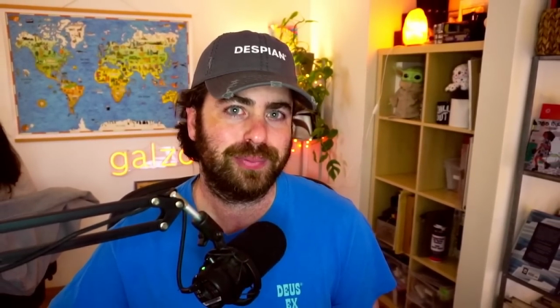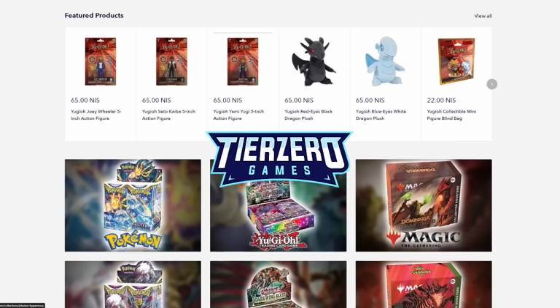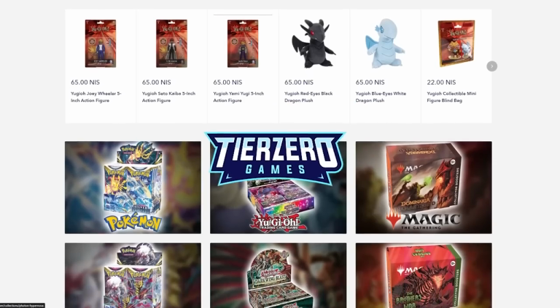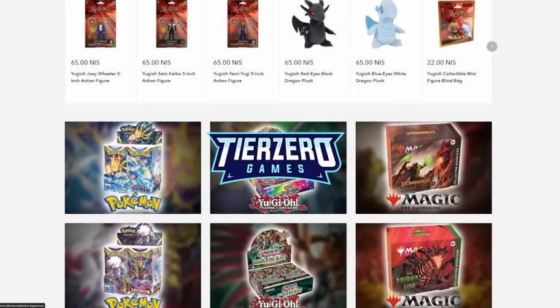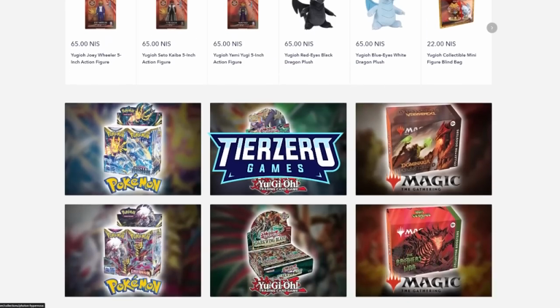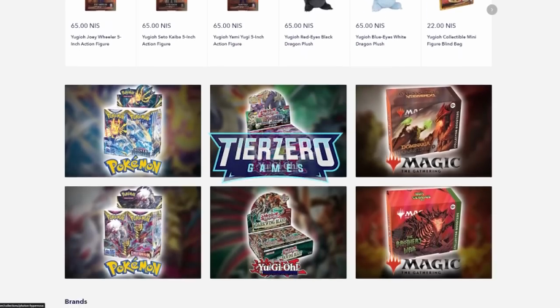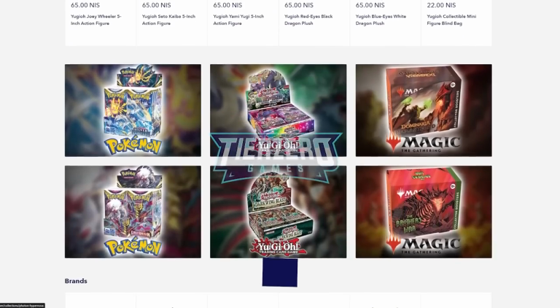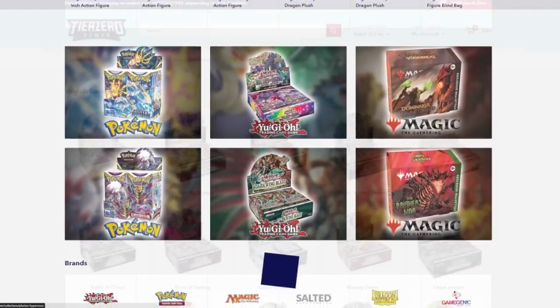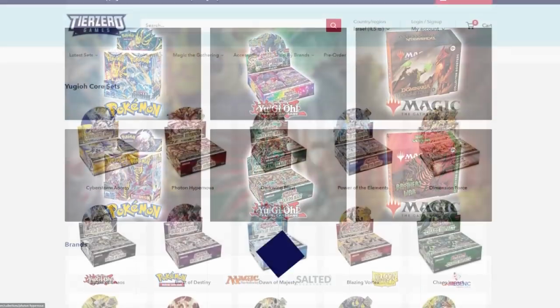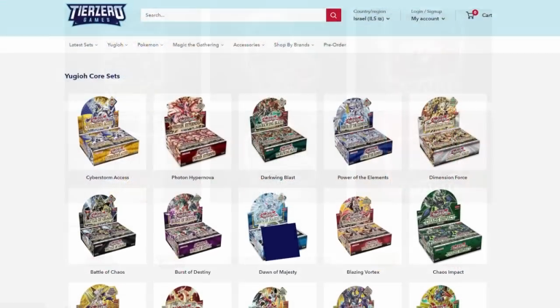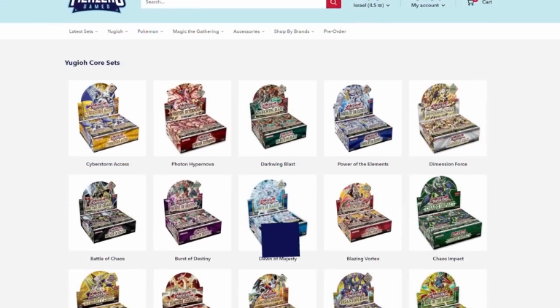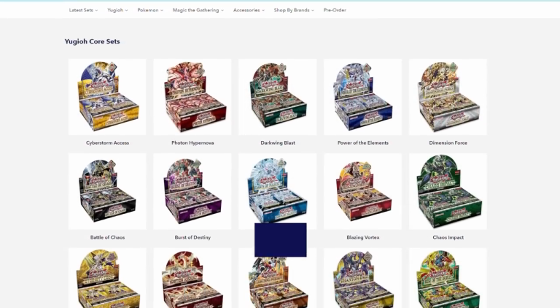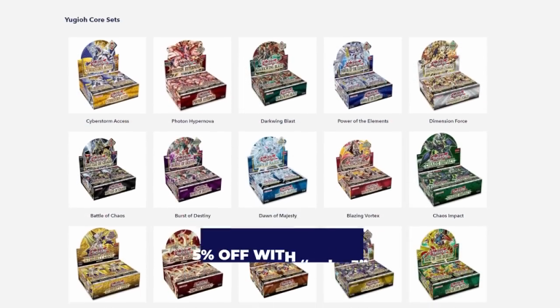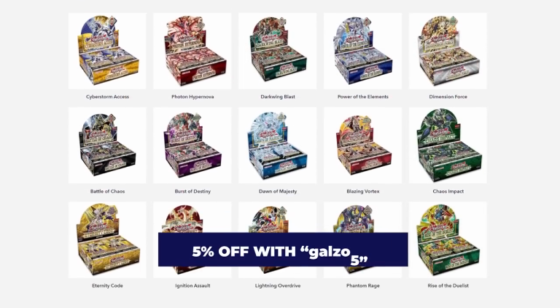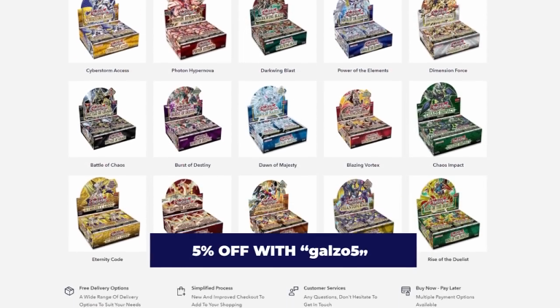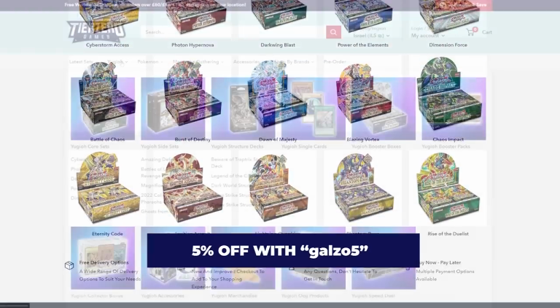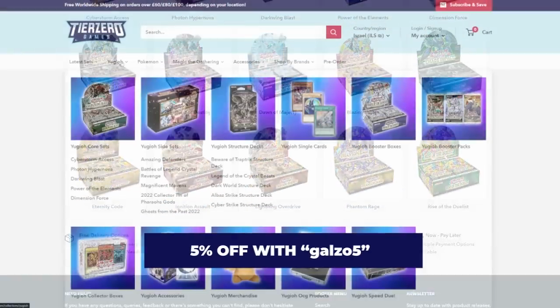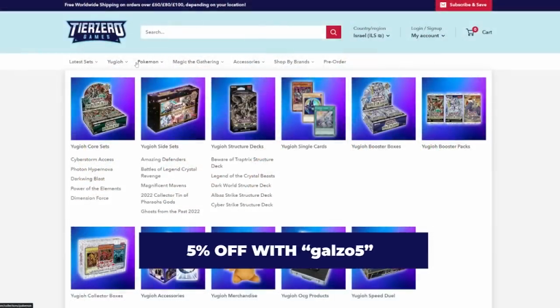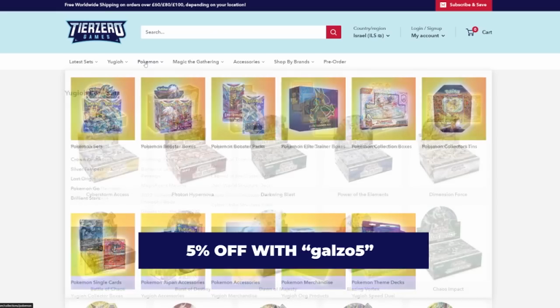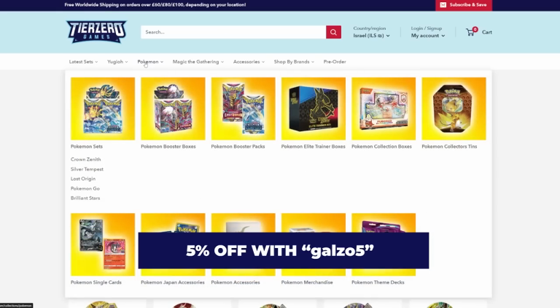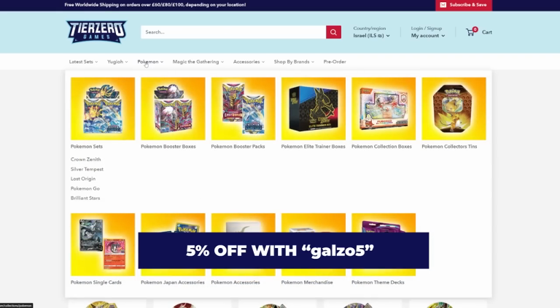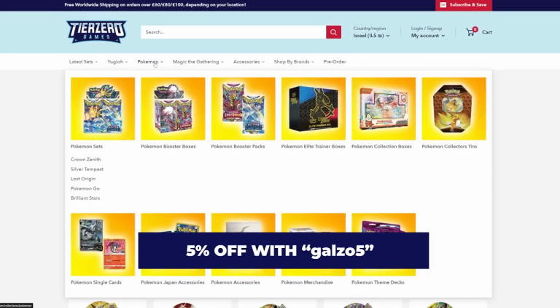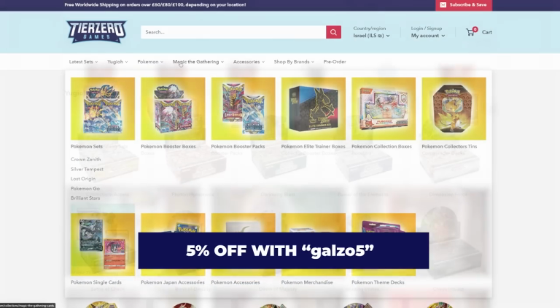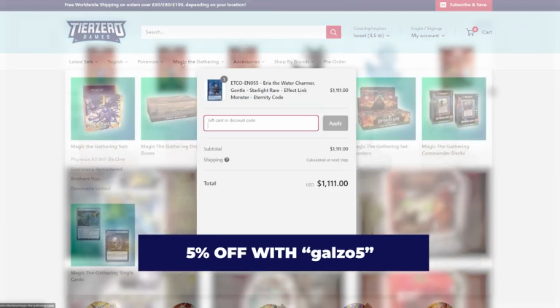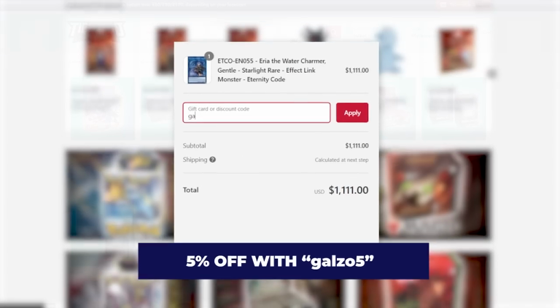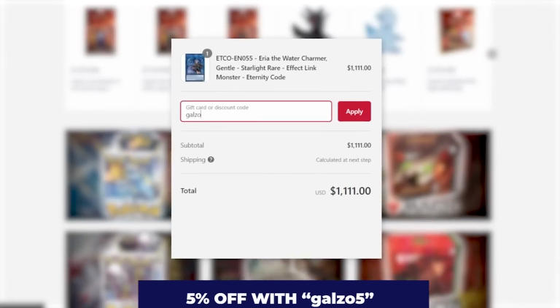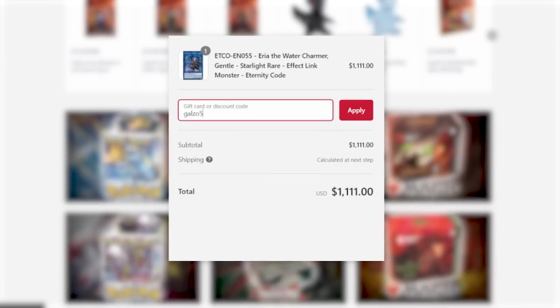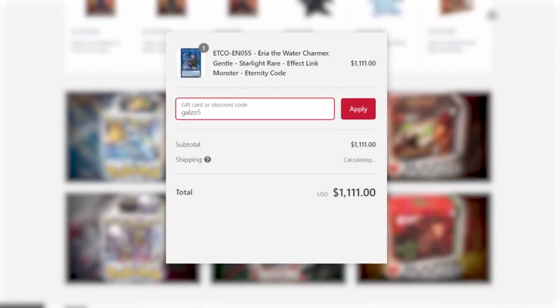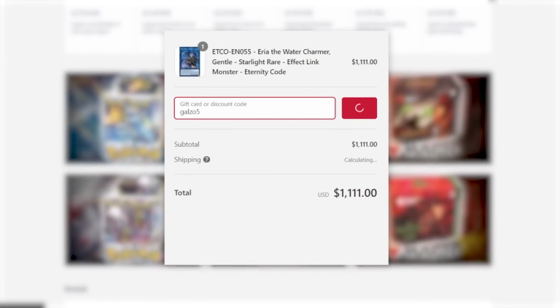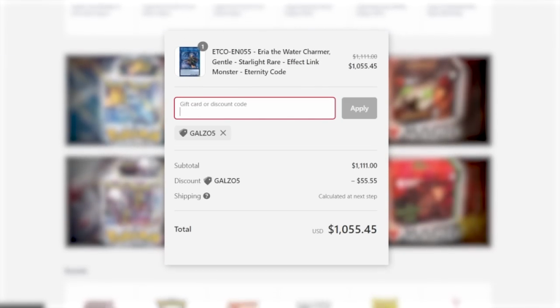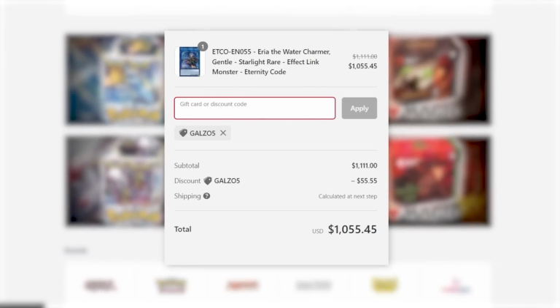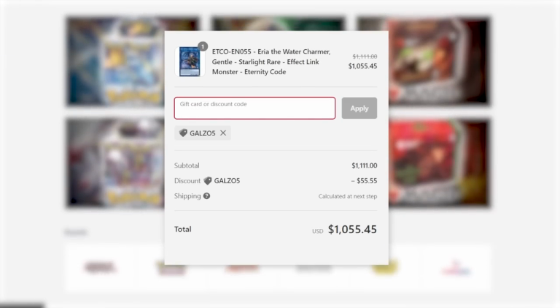If you want 5% off any single or sealed product, head over to tierzerogames.com and use code GAOZO5 at checkout.